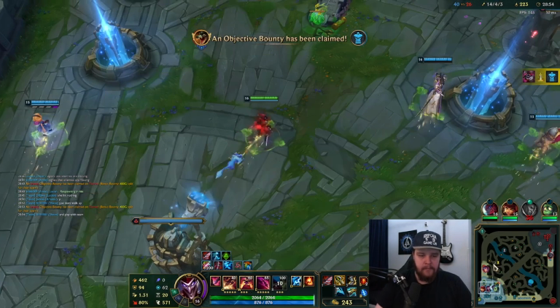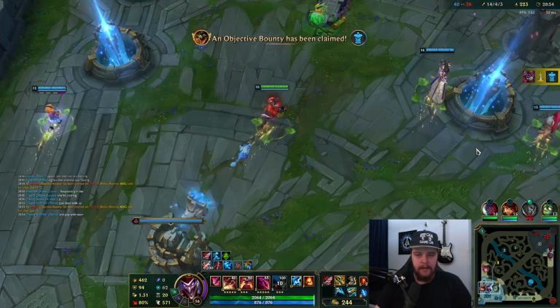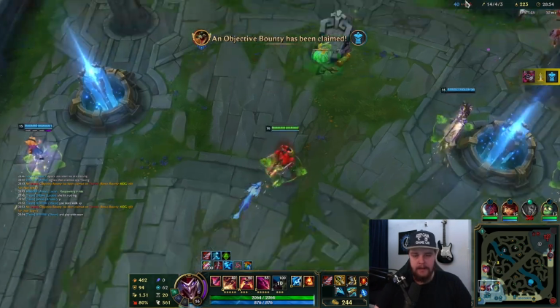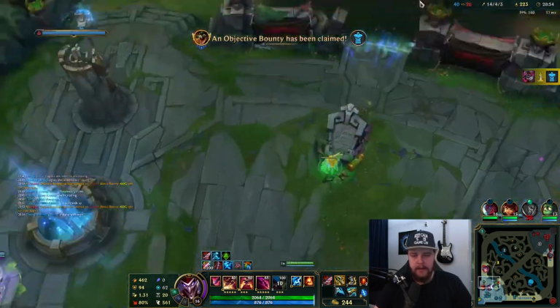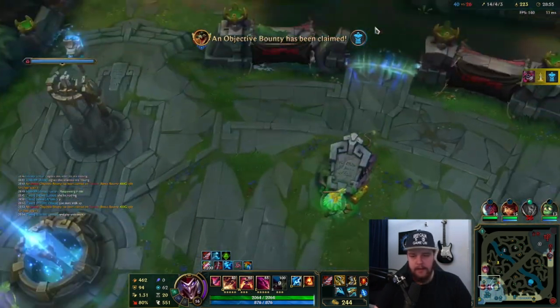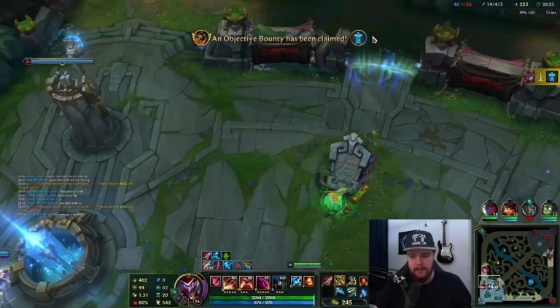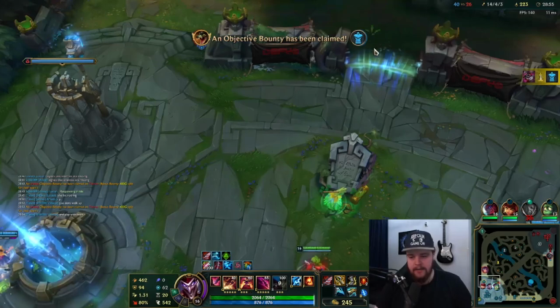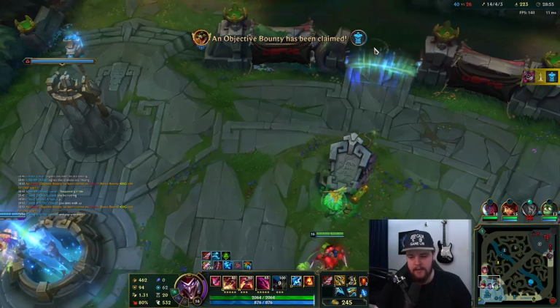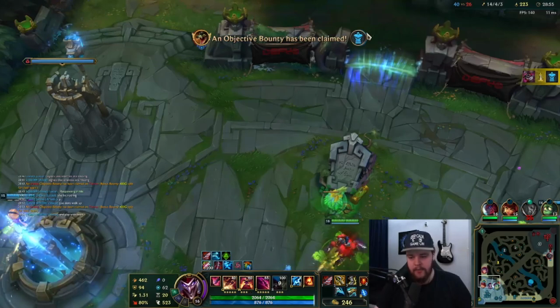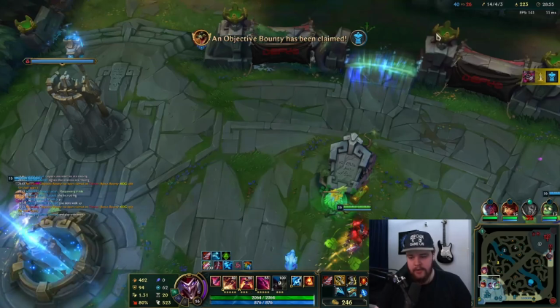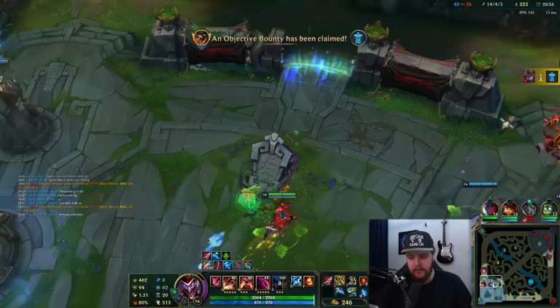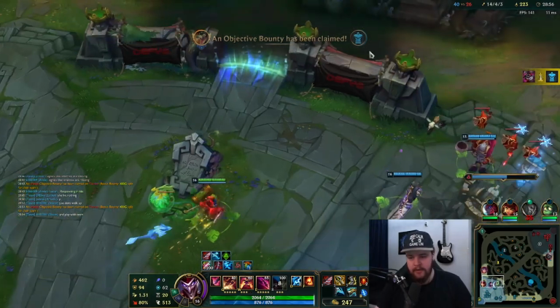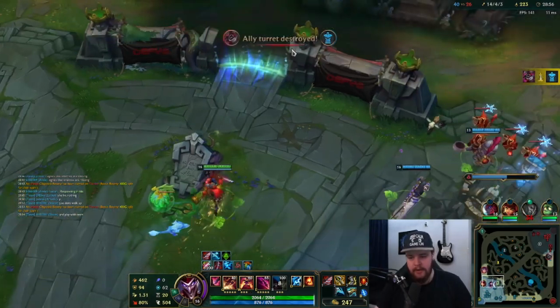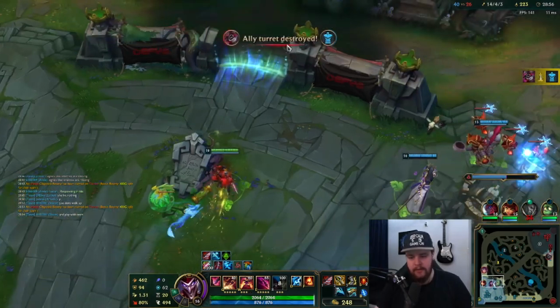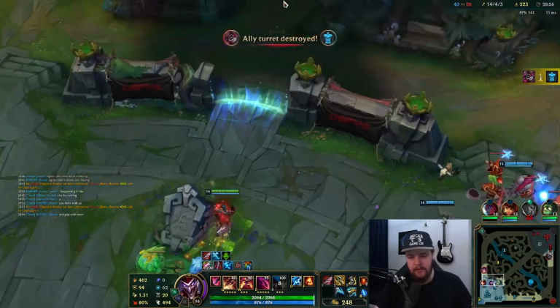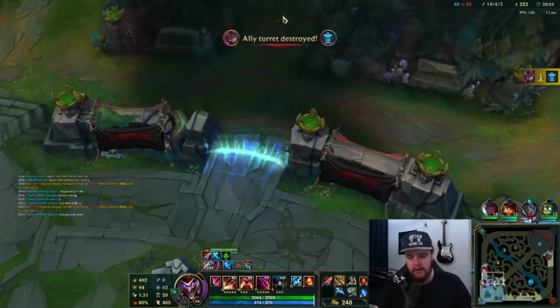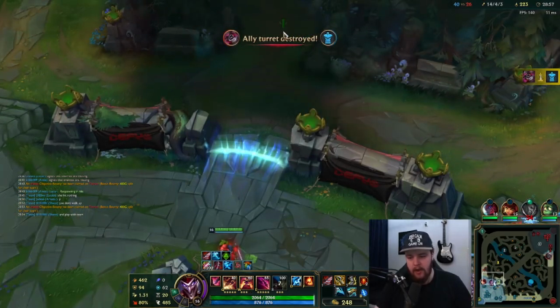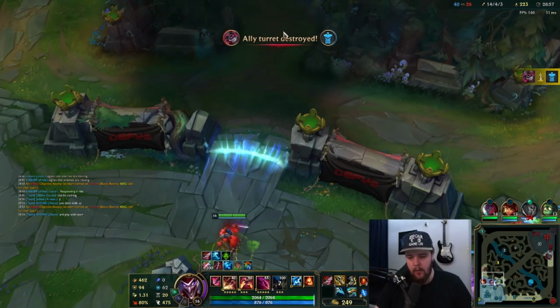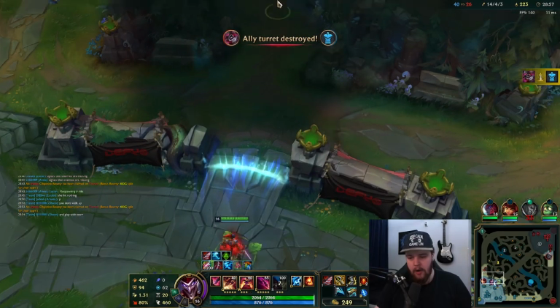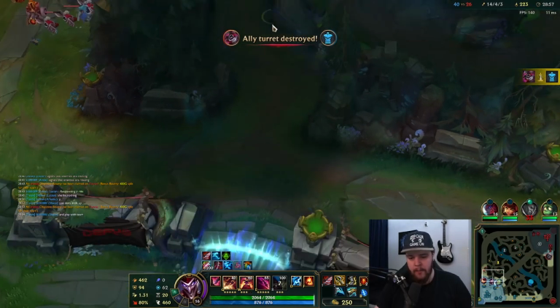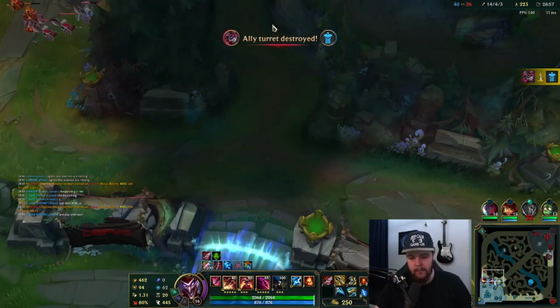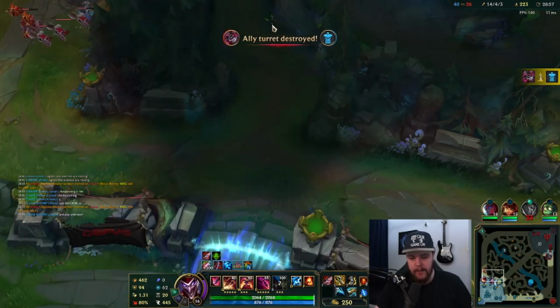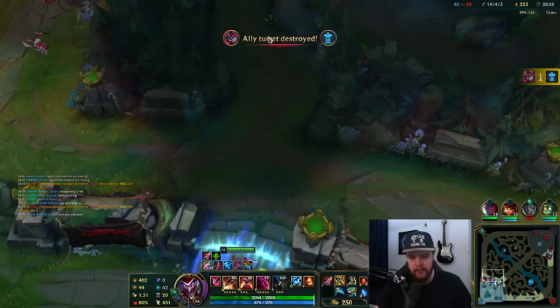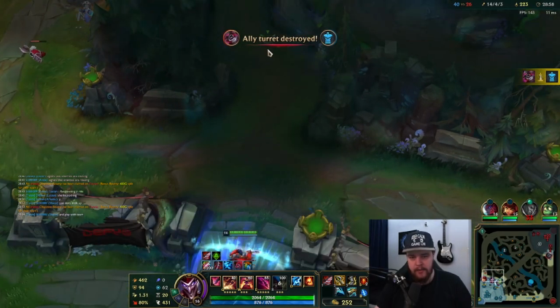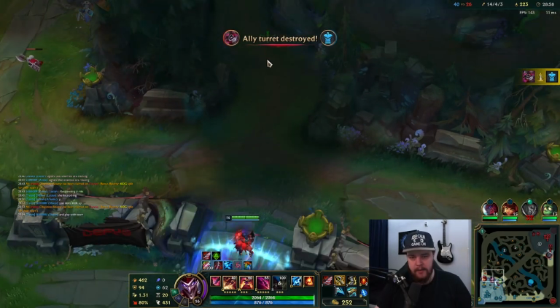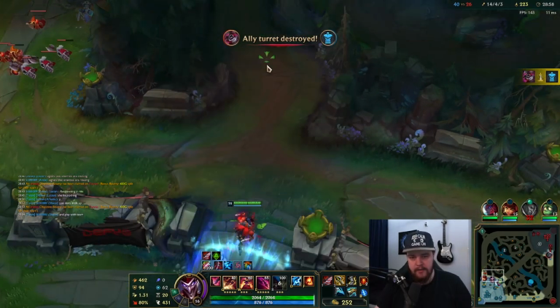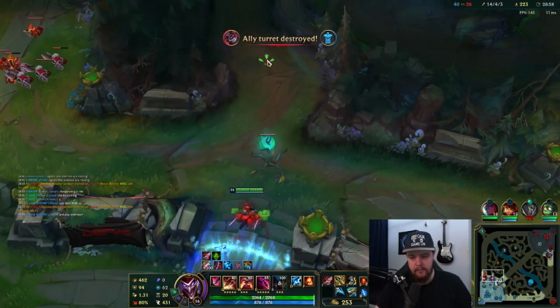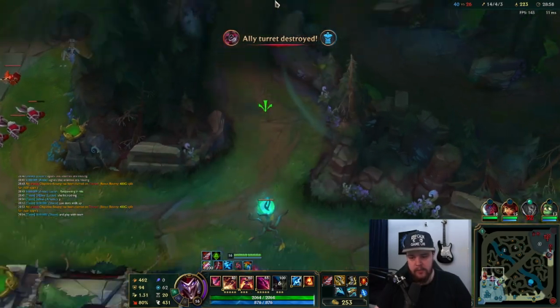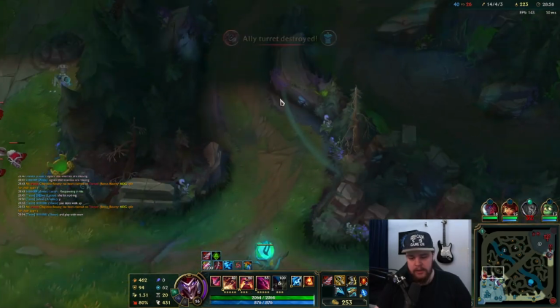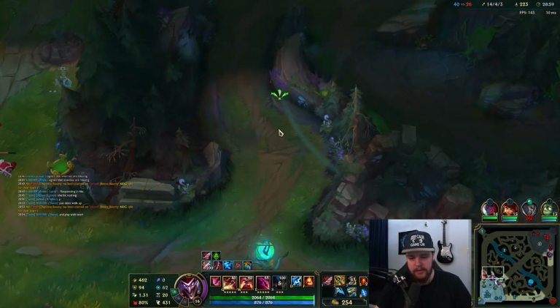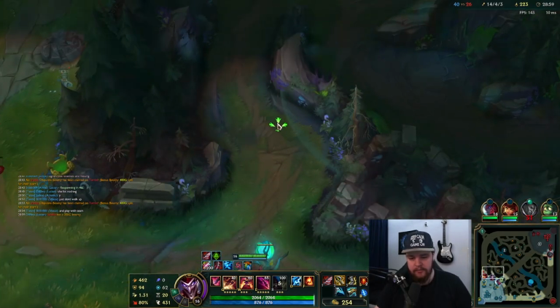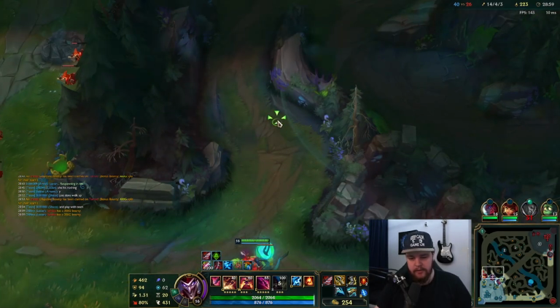We still got the dragon and he was able to take it there which is nice. It's worth suiciding for the drake soul still, so I would attempt it. If Lucian didn't hard-troll that would have been completely fine — this Lucian is literally just purposely losing the game at this point. He just needs to not walk up and play with the team and it's completely free.